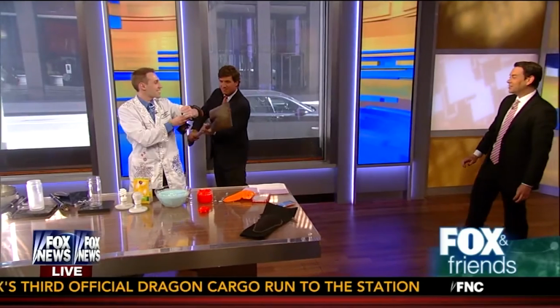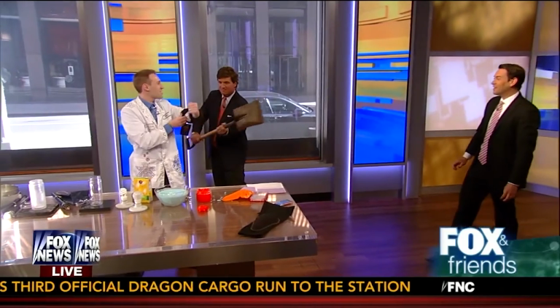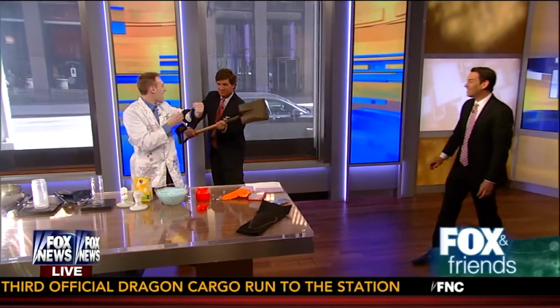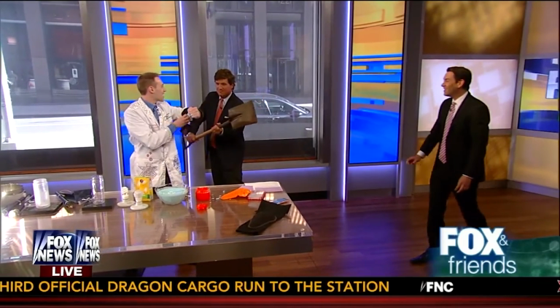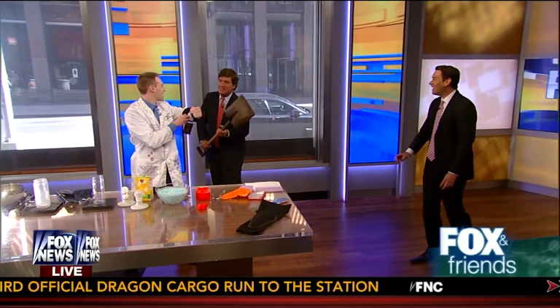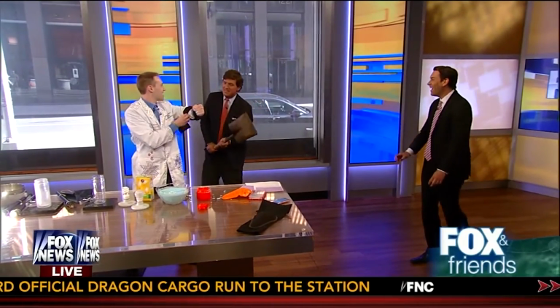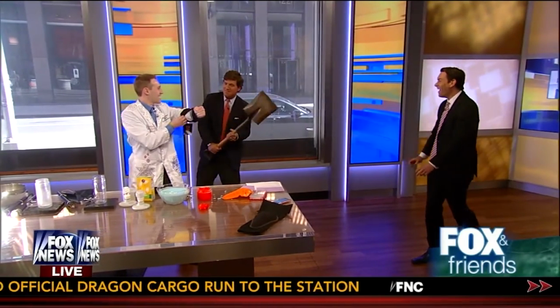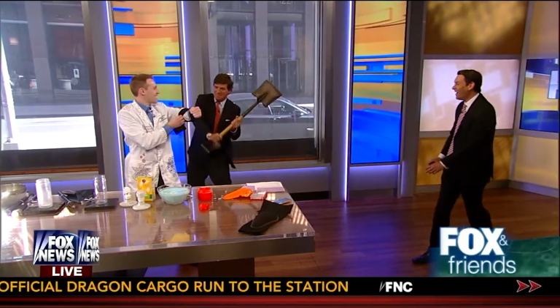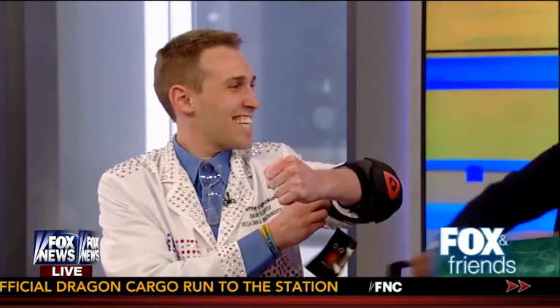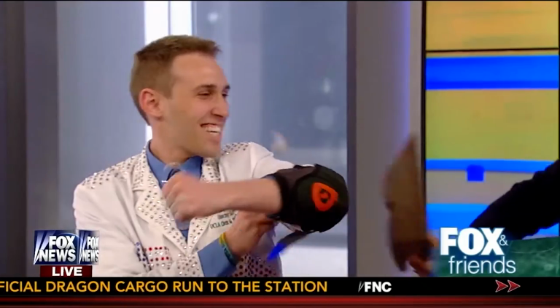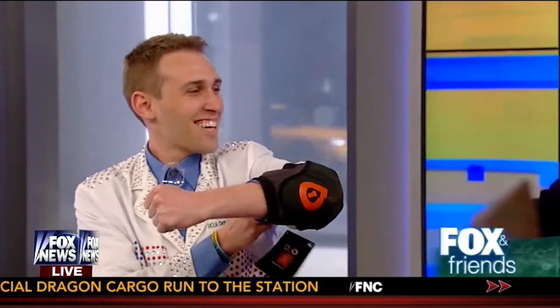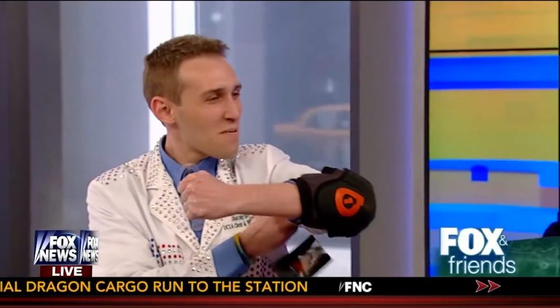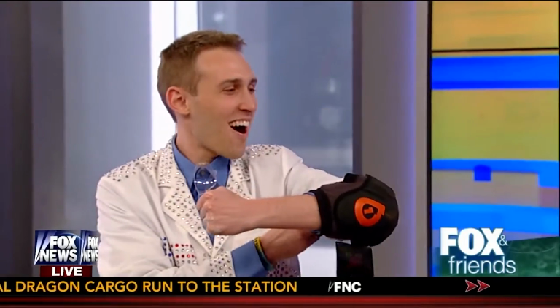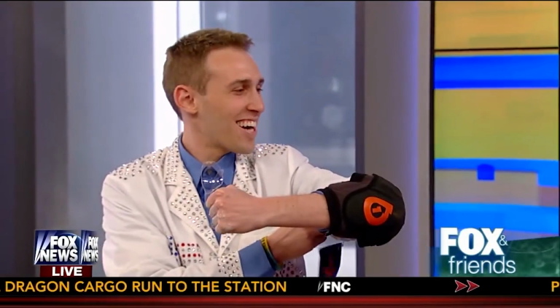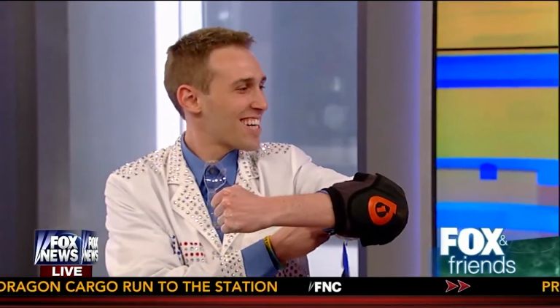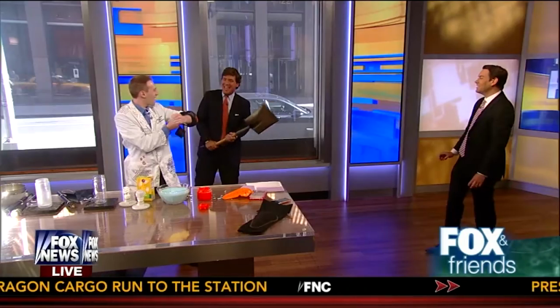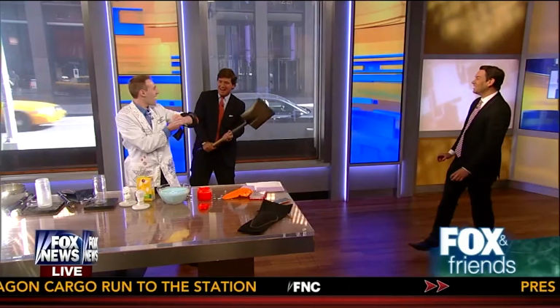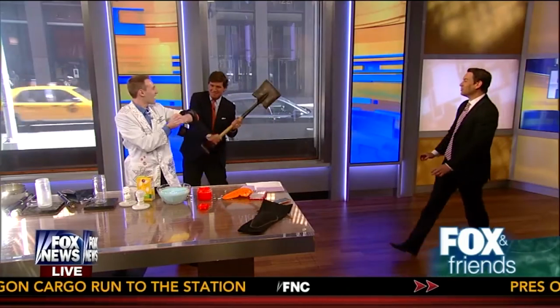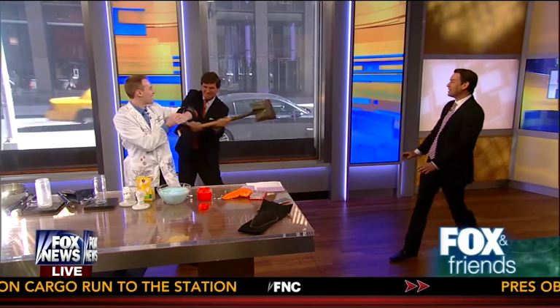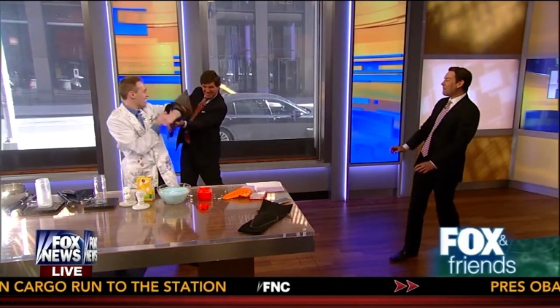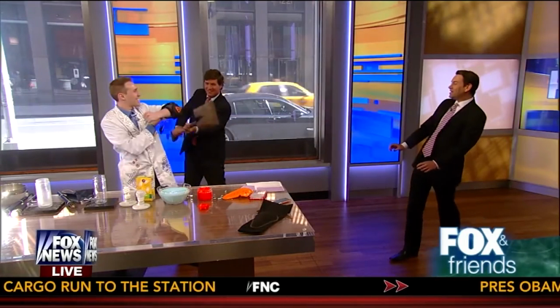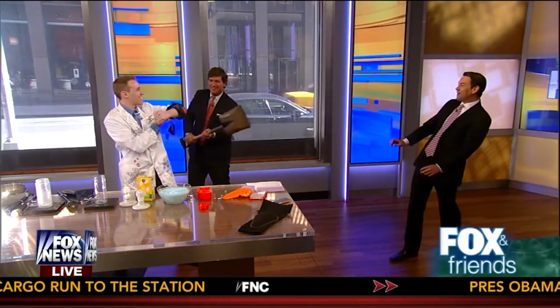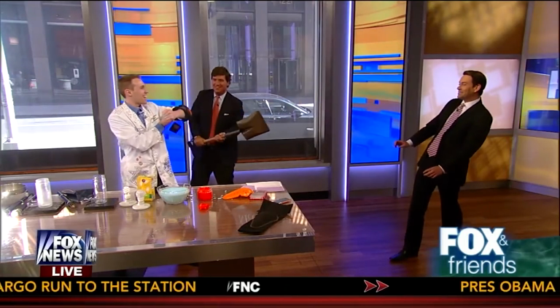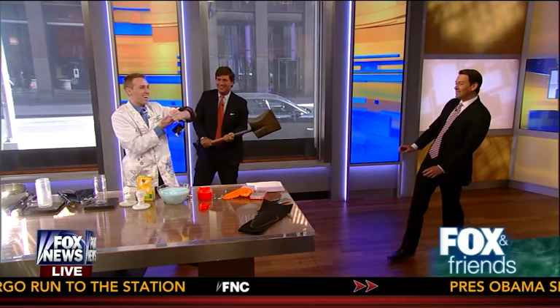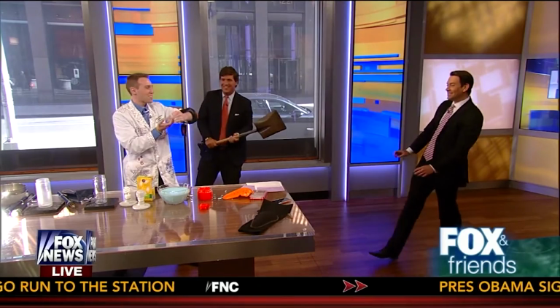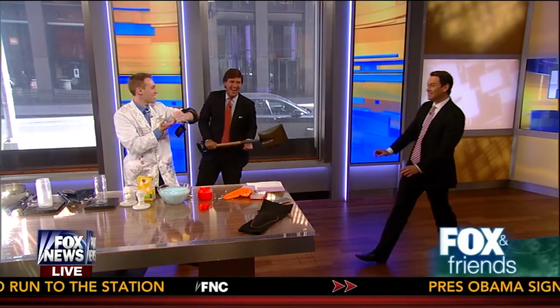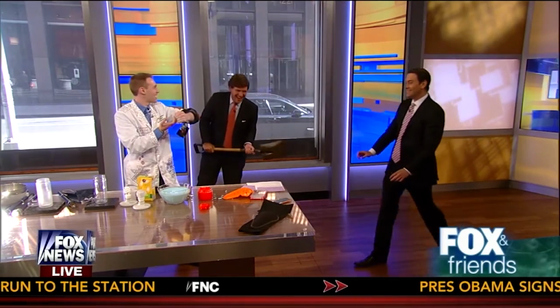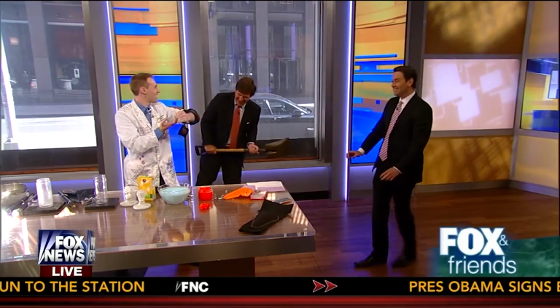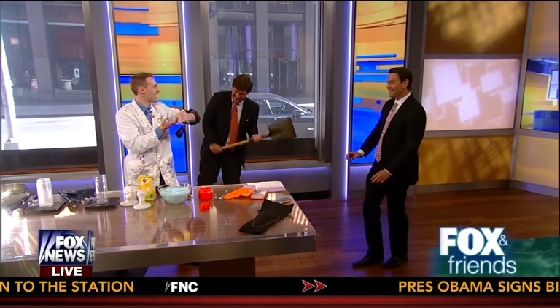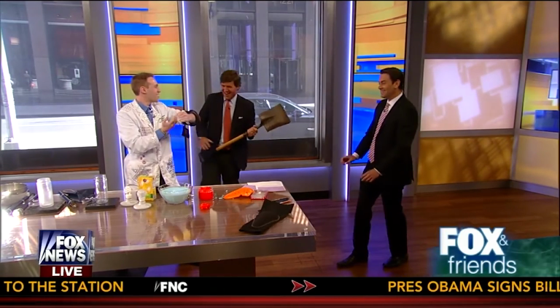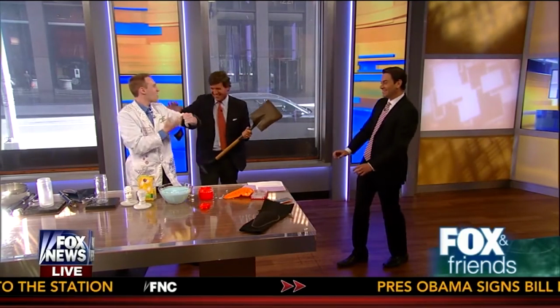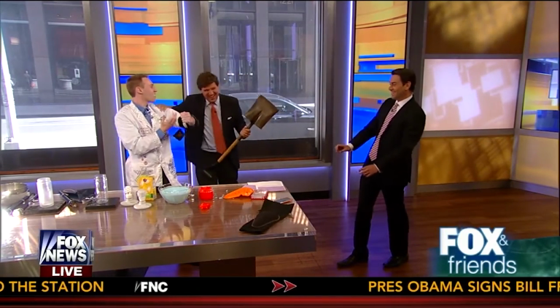That's all you've got? Come on, a little bit harder. Don't slip up and hit his face. I don't feel it. One more.